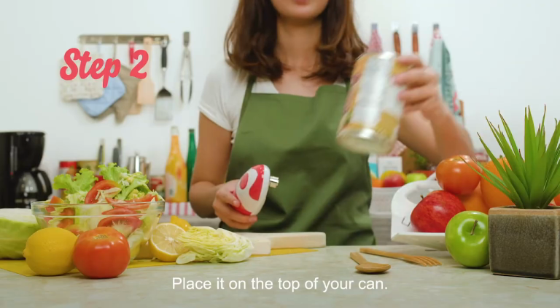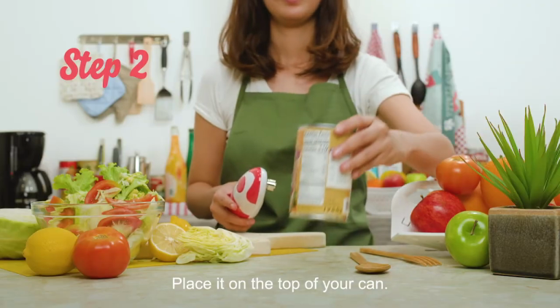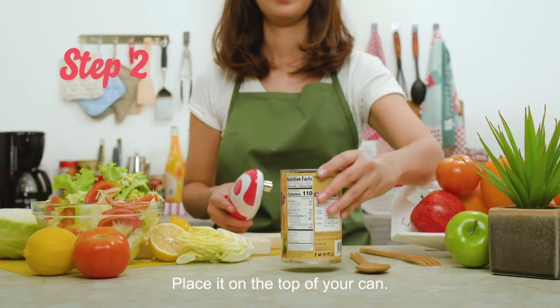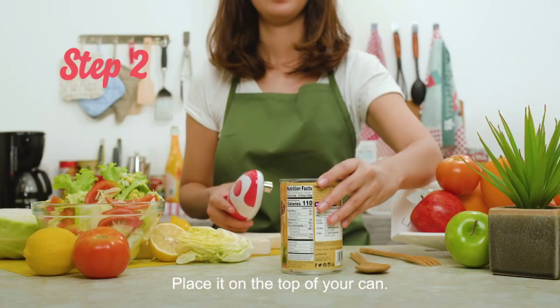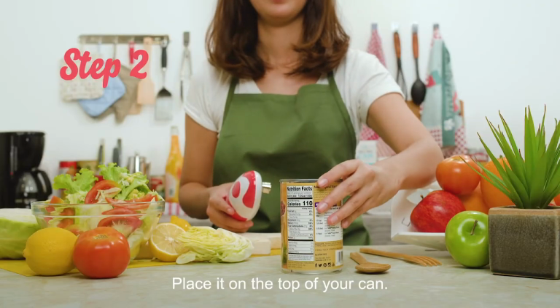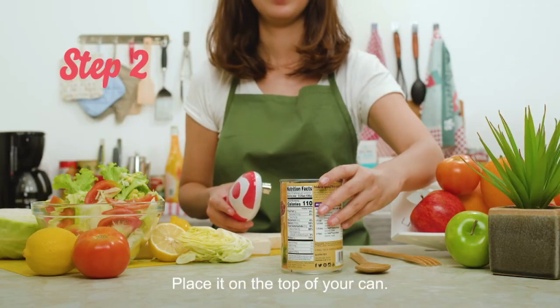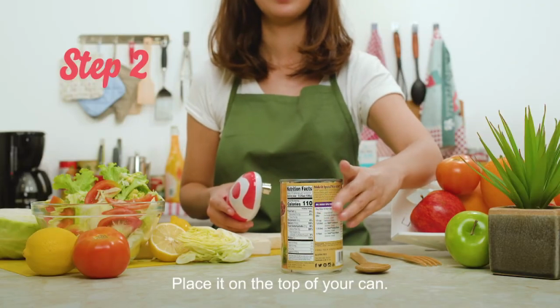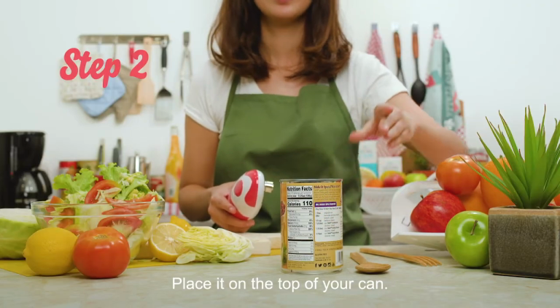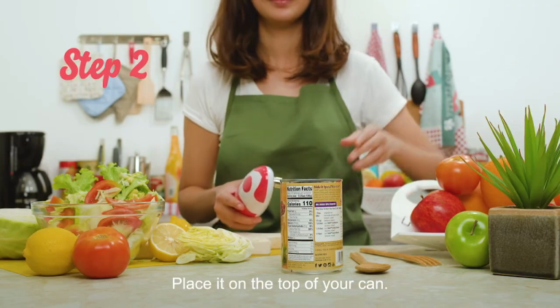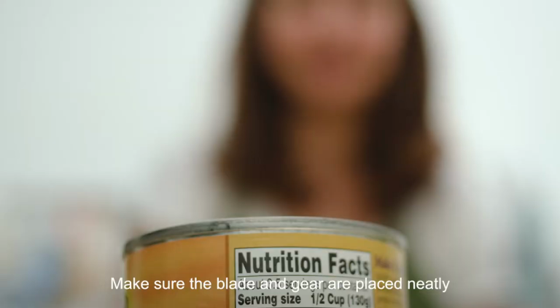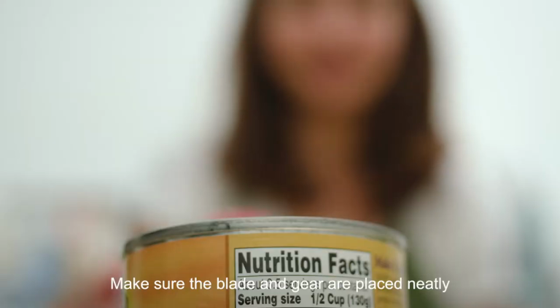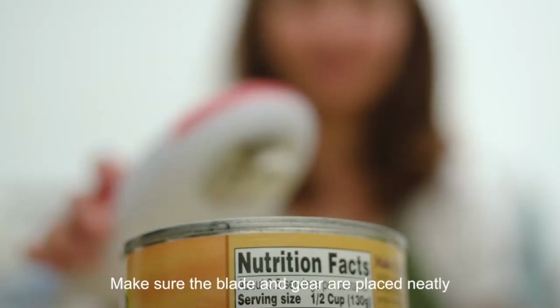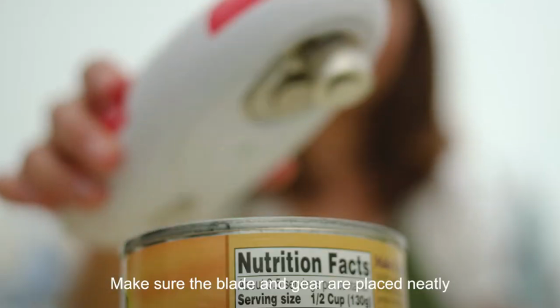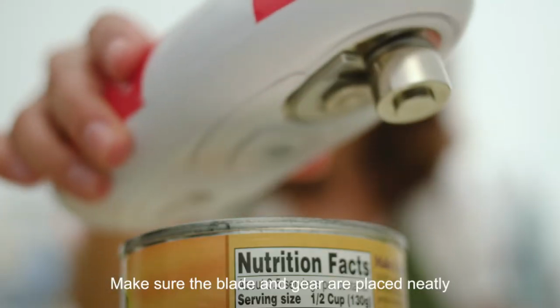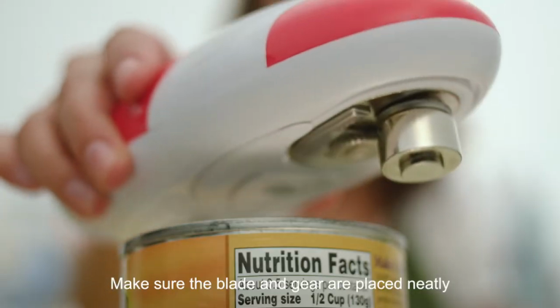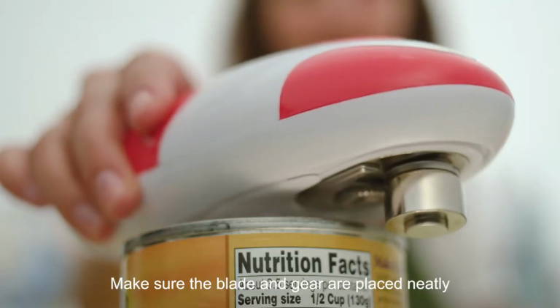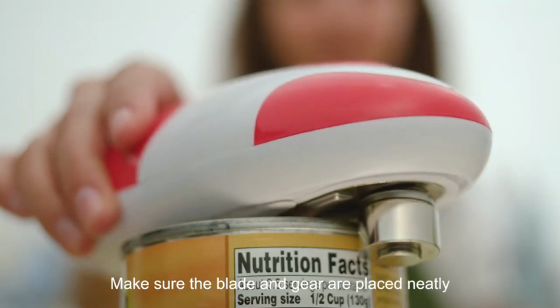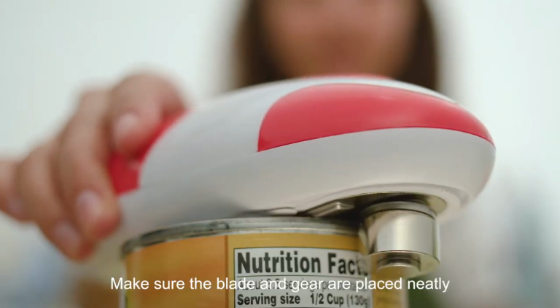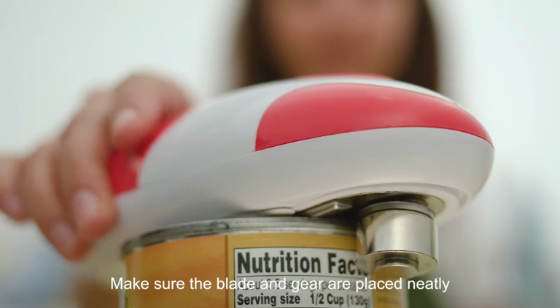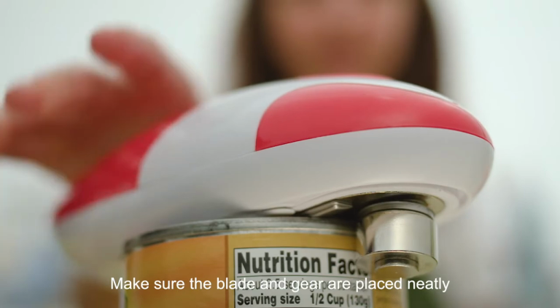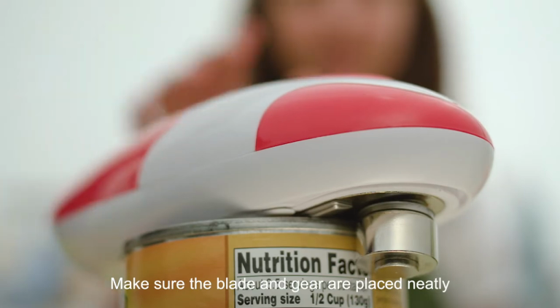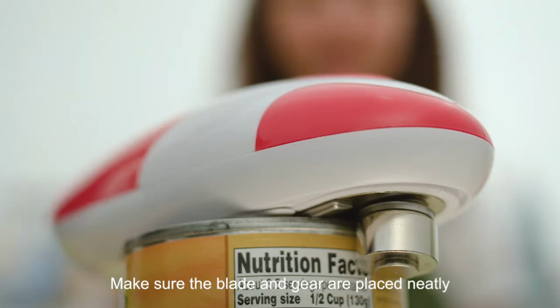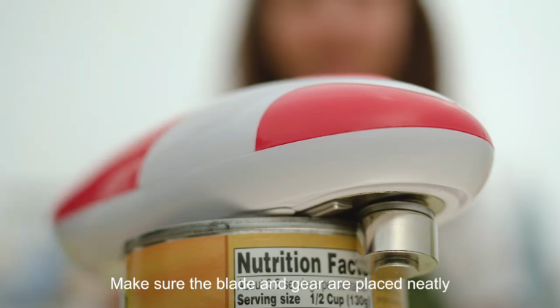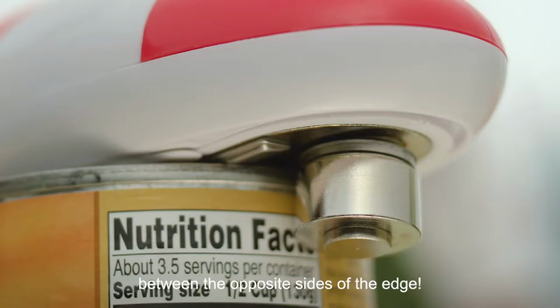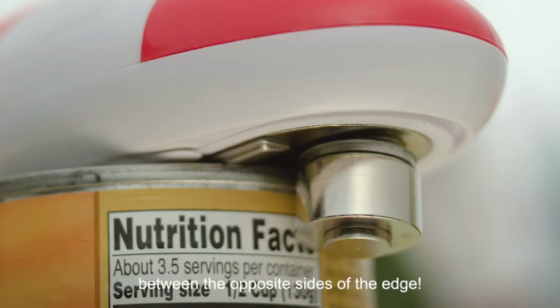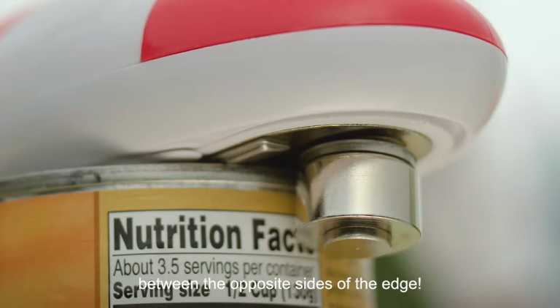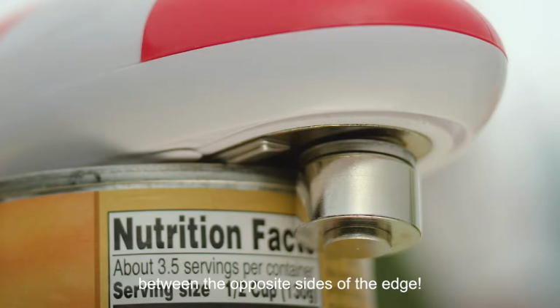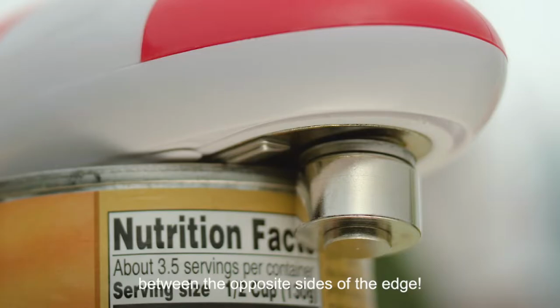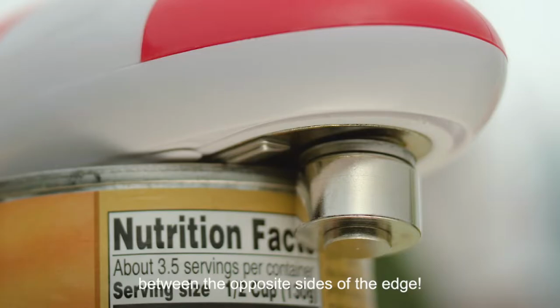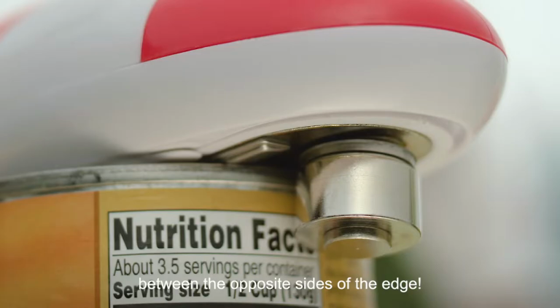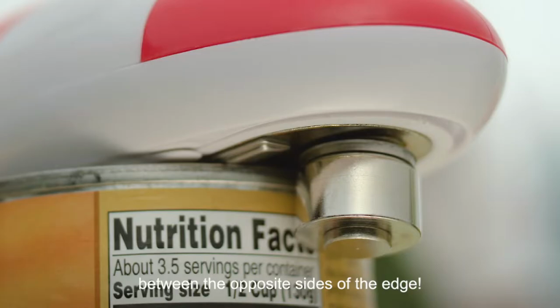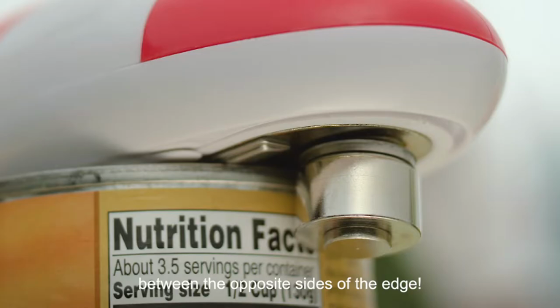Step 2: Place it on top of your can. Make sure the blade and gear are placed neatly between the opposite sides of the edge.